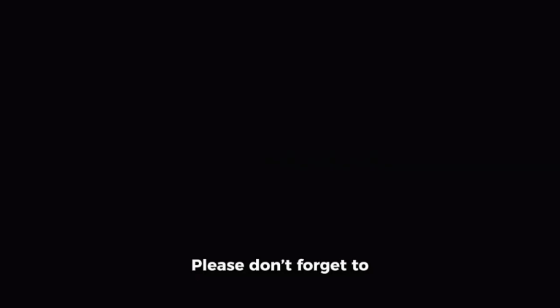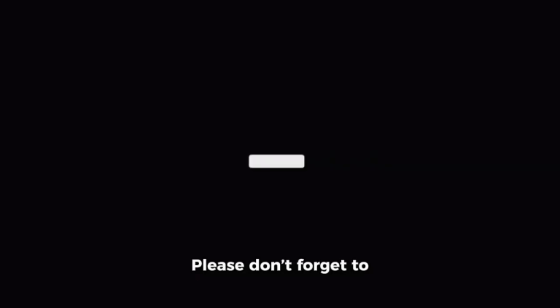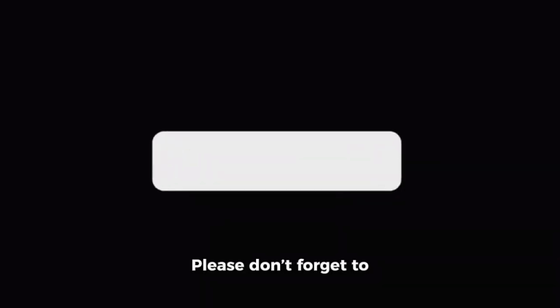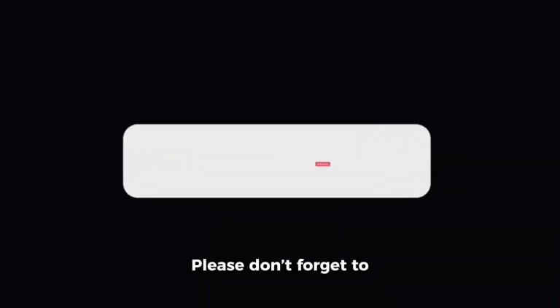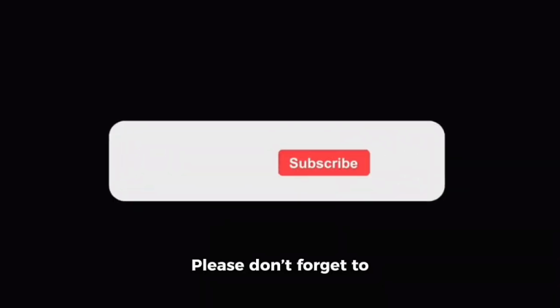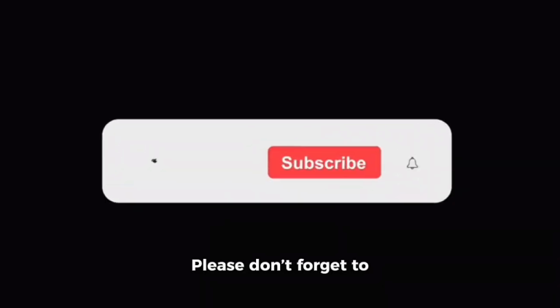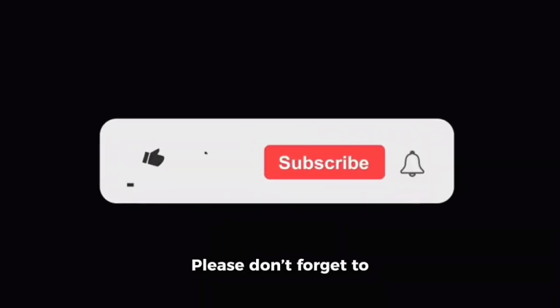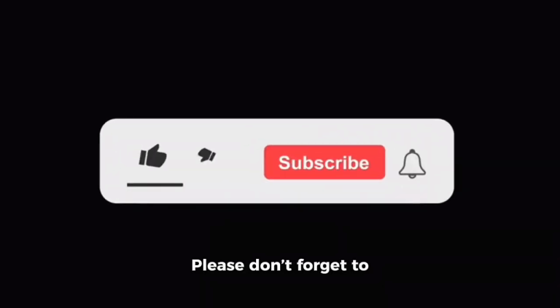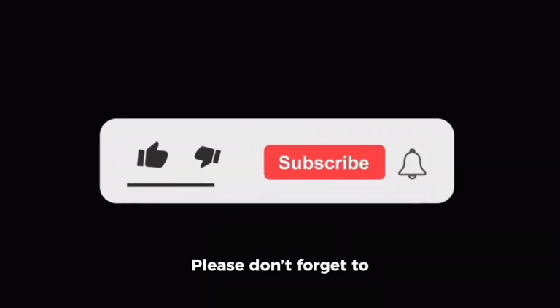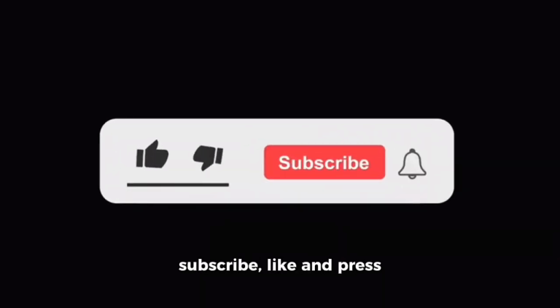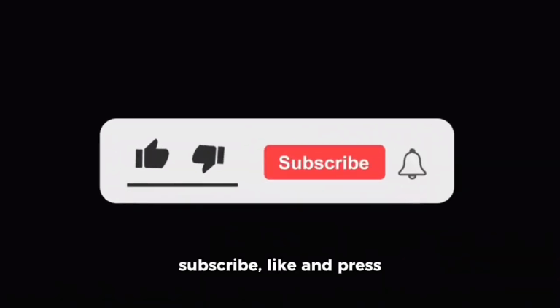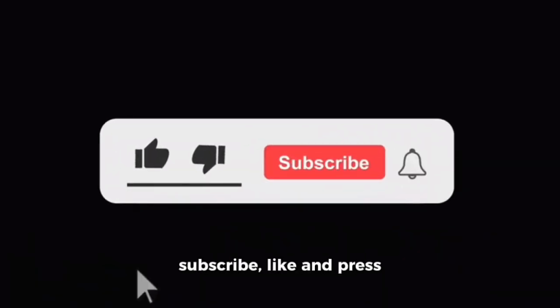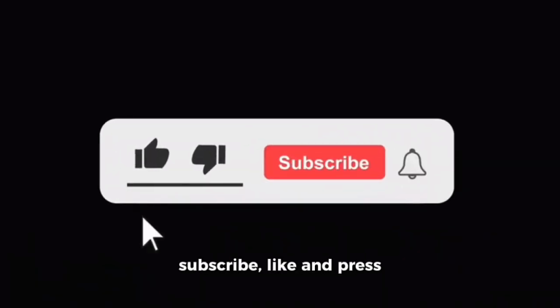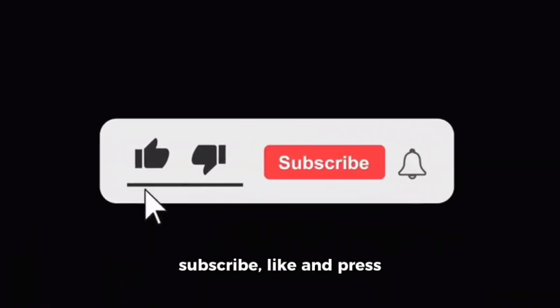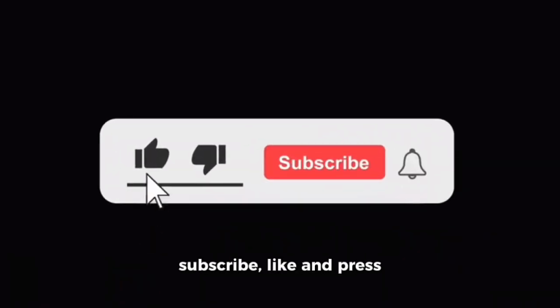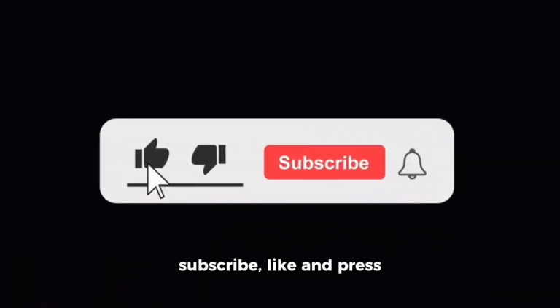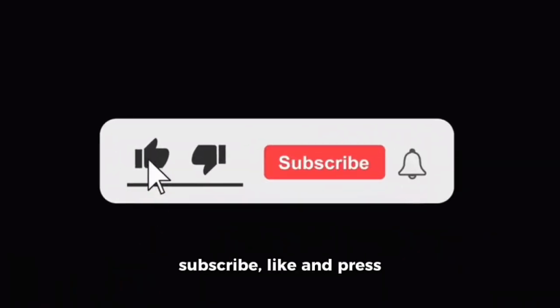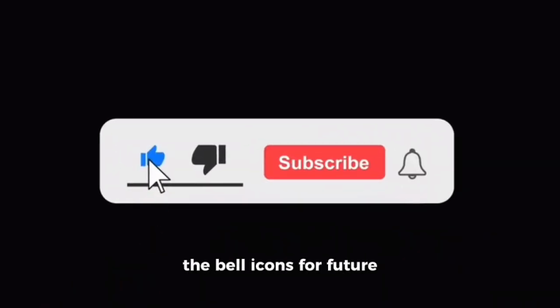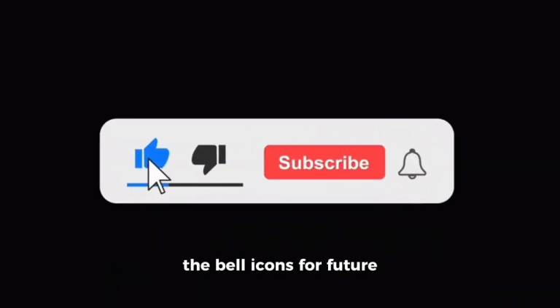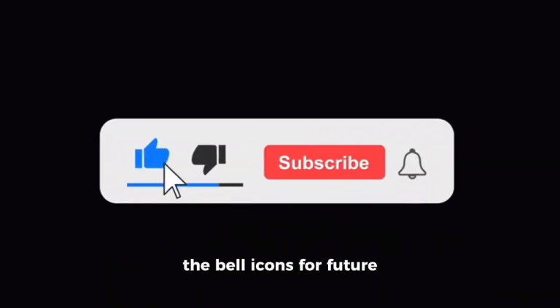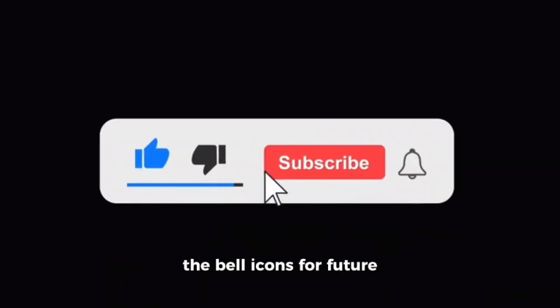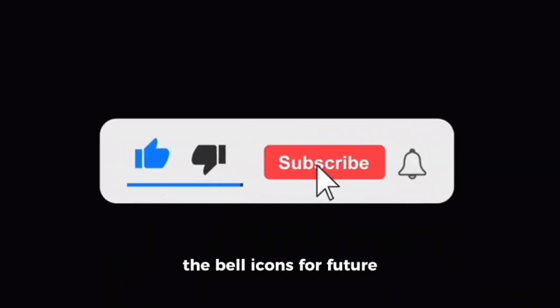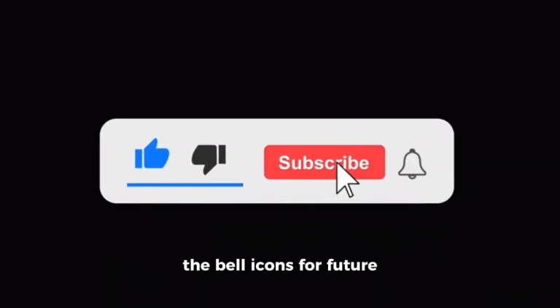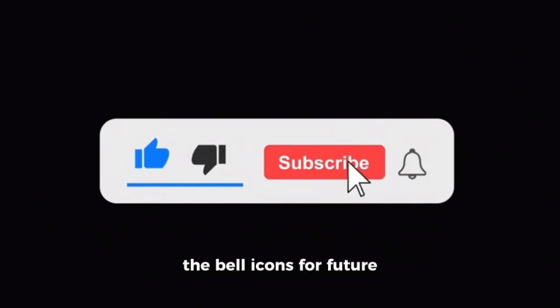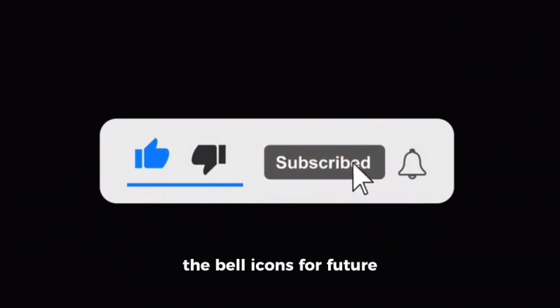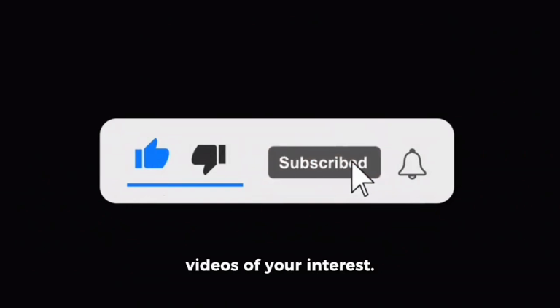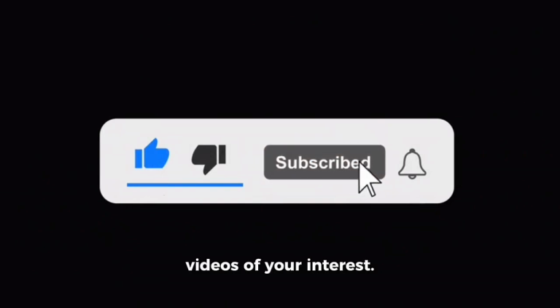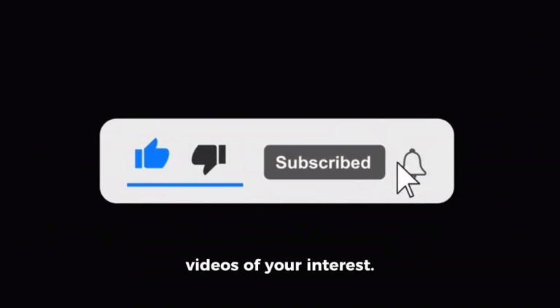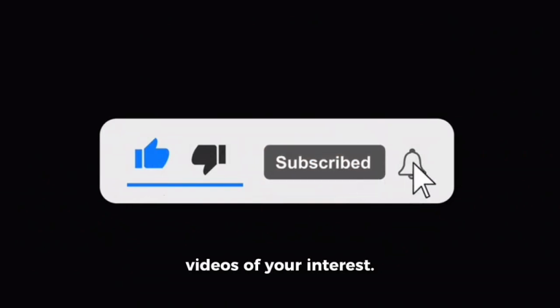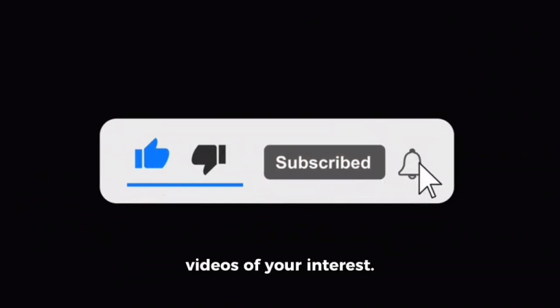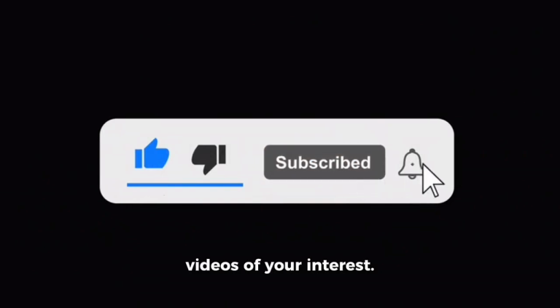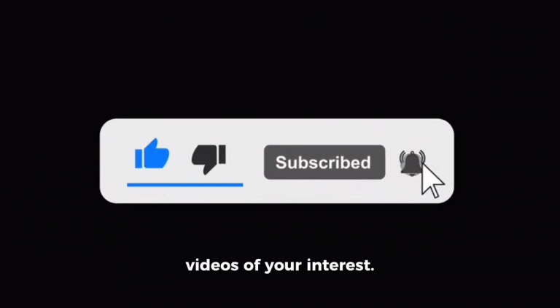Thank you for watching. Please don't forget to subscribe, like, and press the bell icon for future videos of your interest.